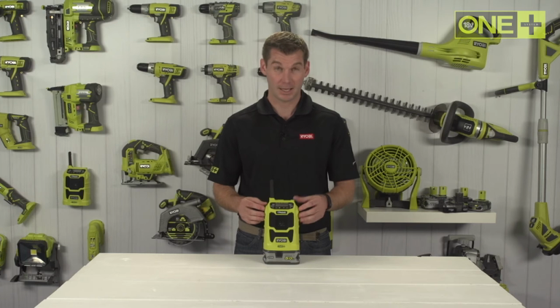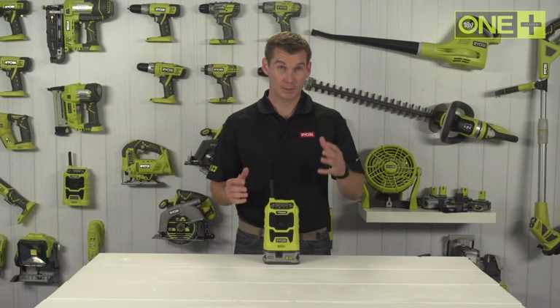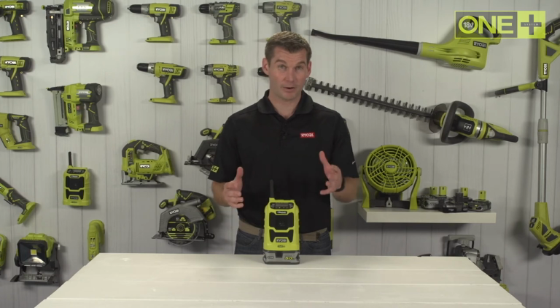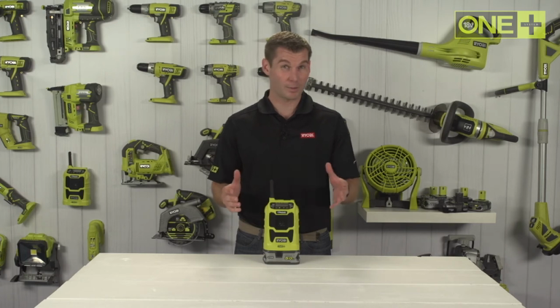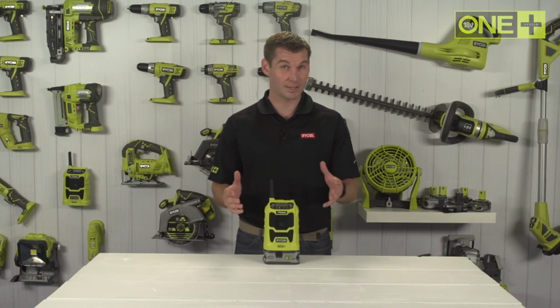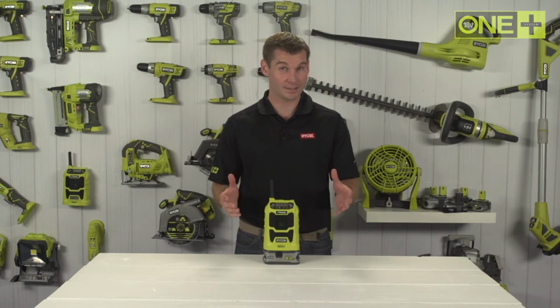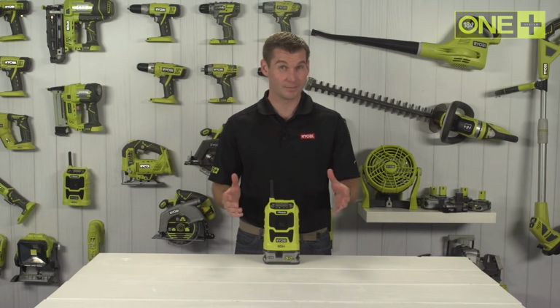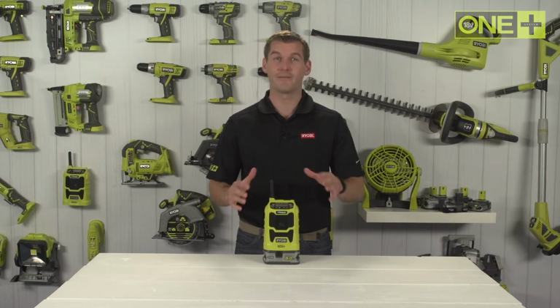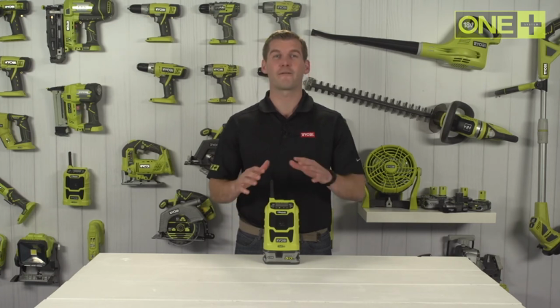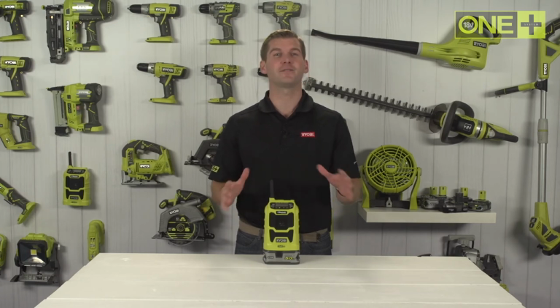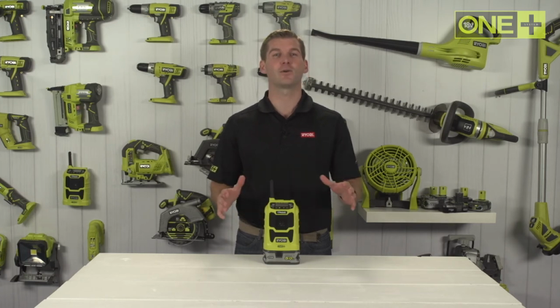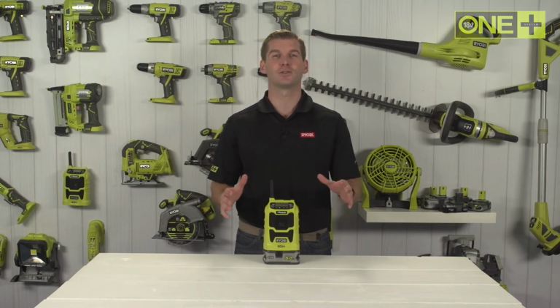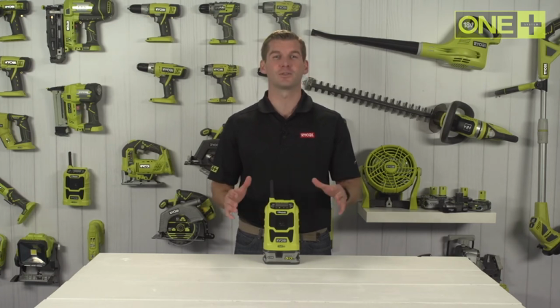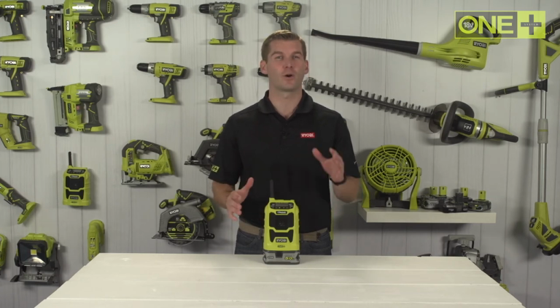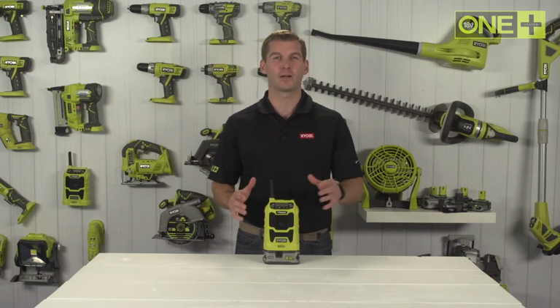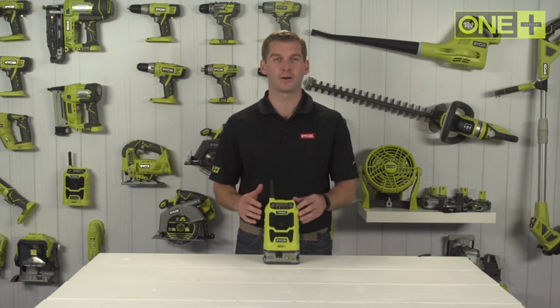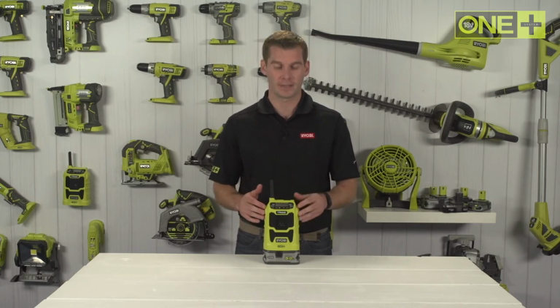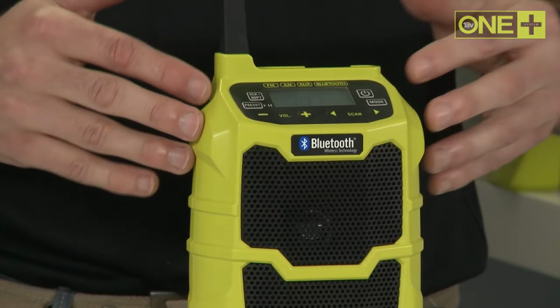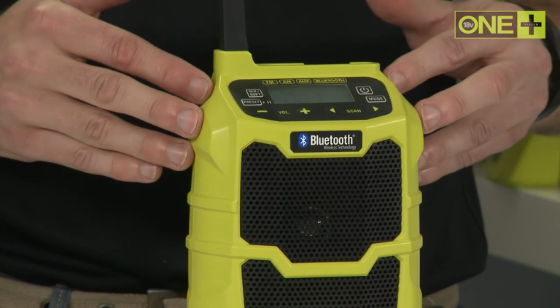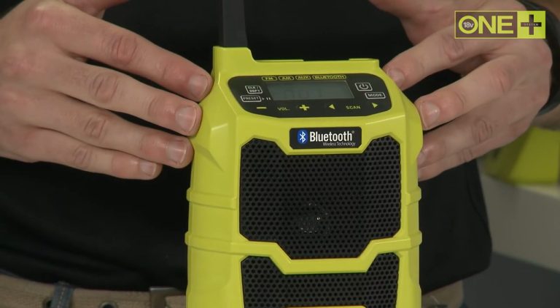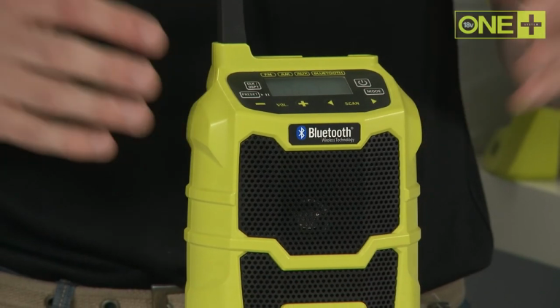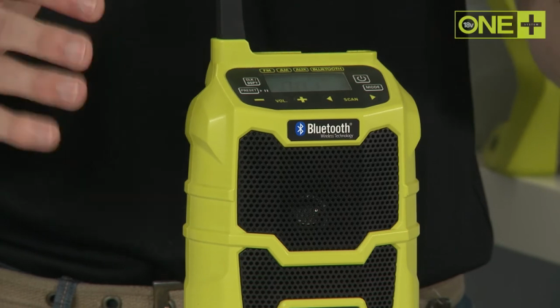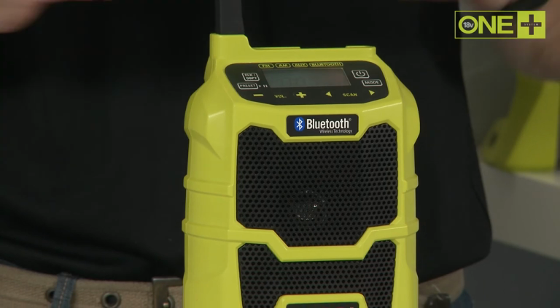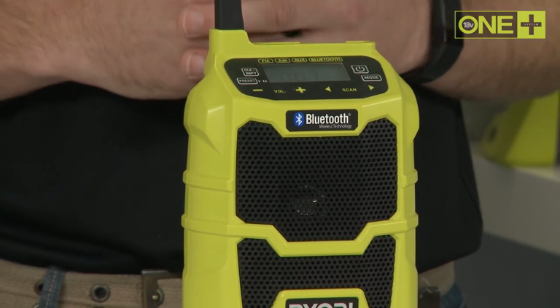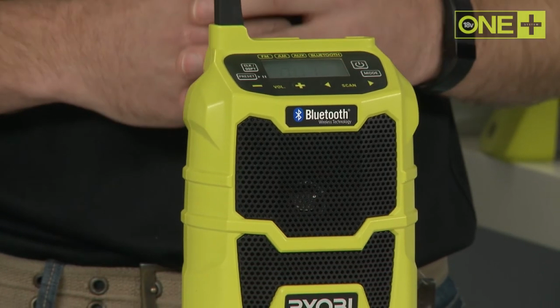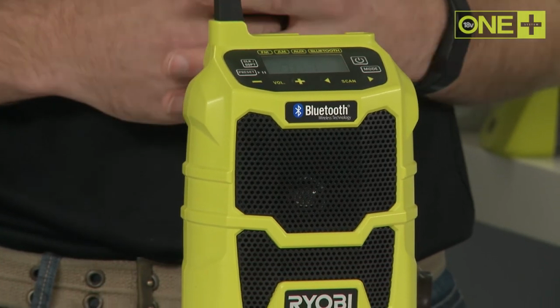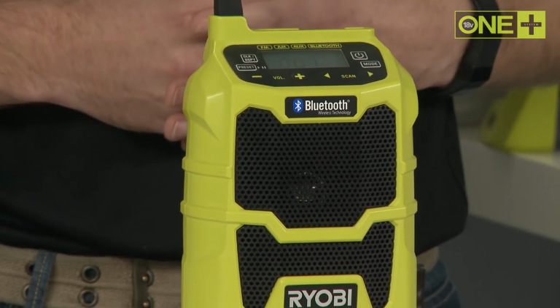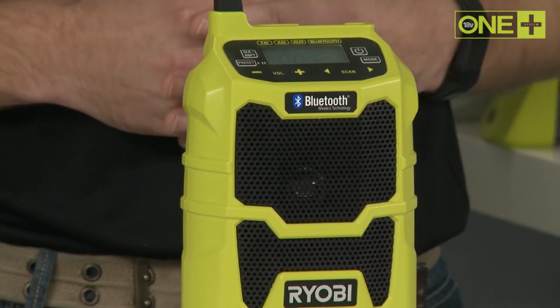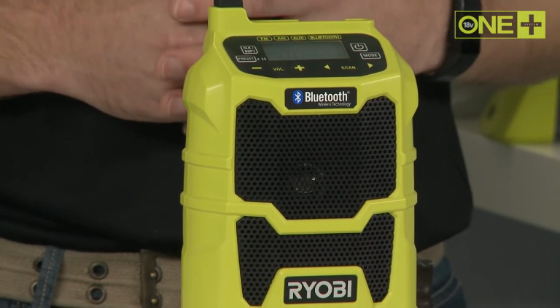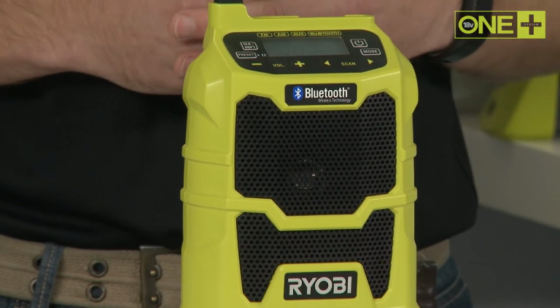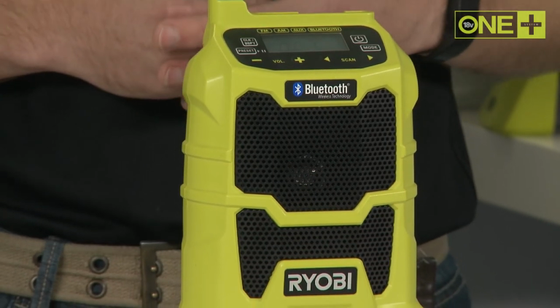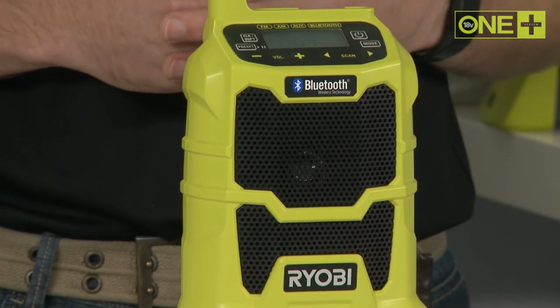As part of the OnePlus system of over 50 great tools for your home and garden, this compact cordless radio will work with any OnePlus battery.